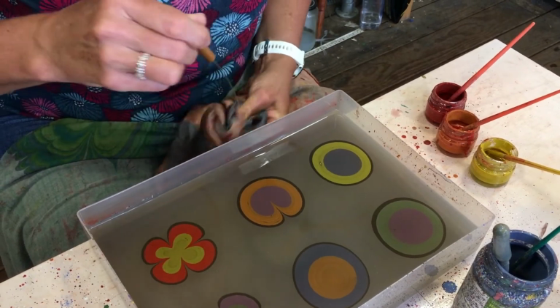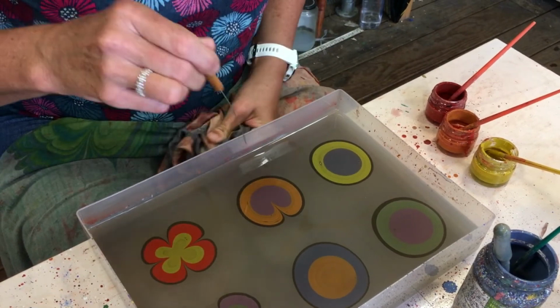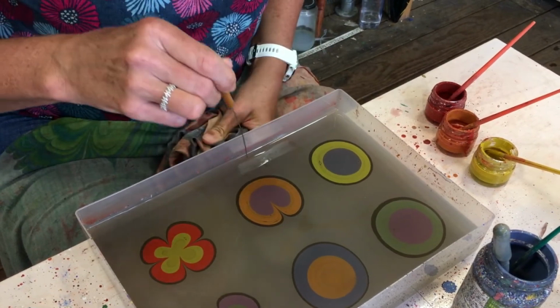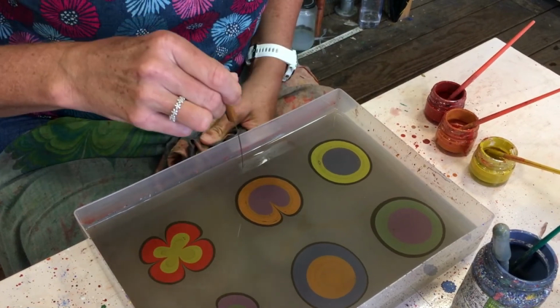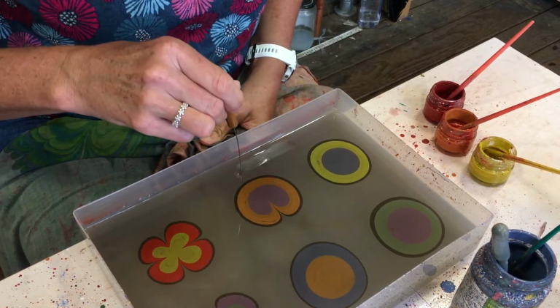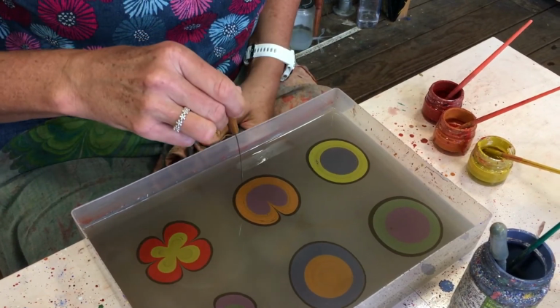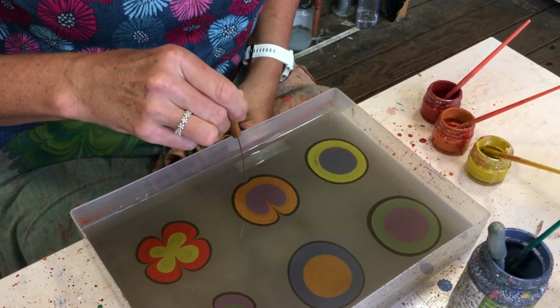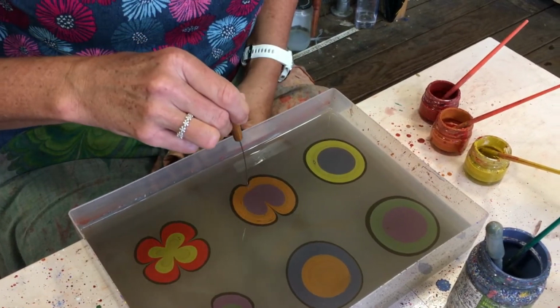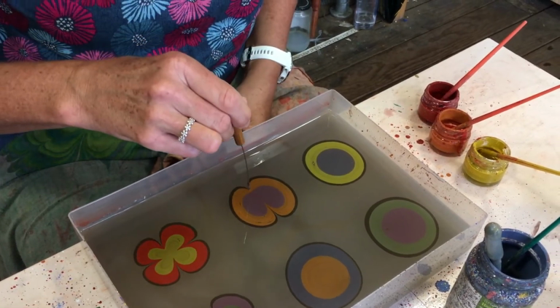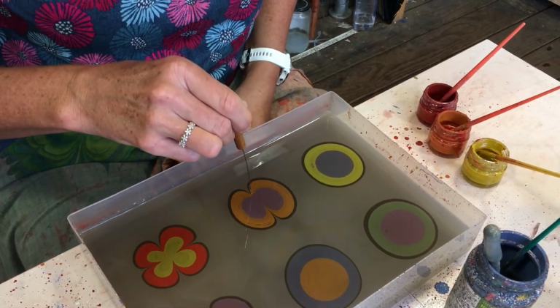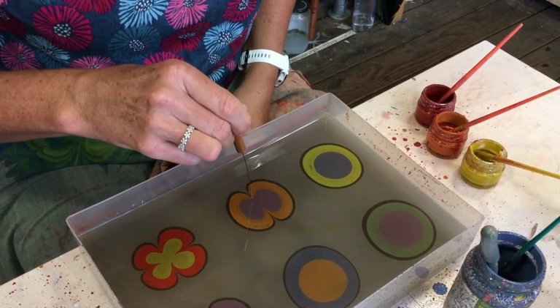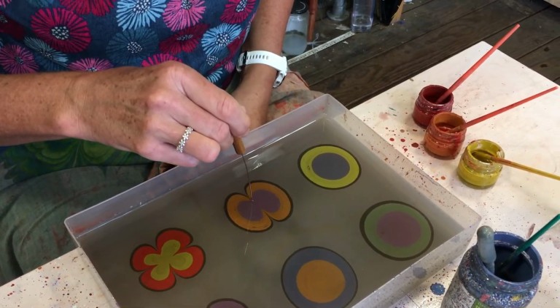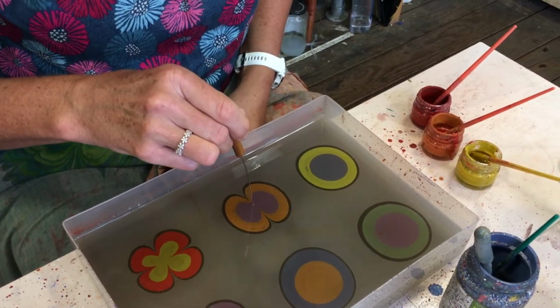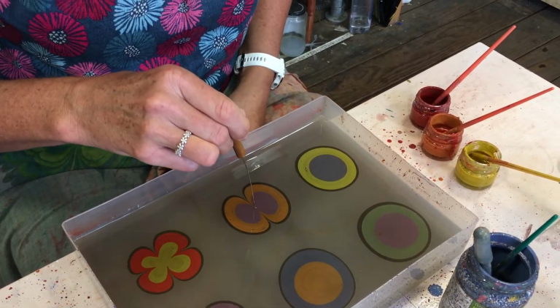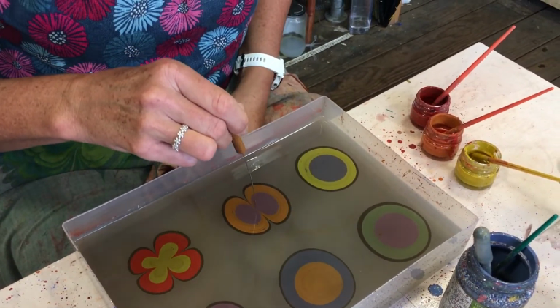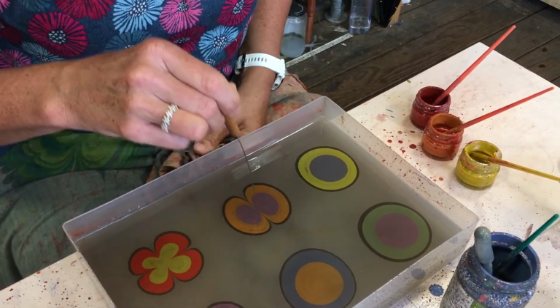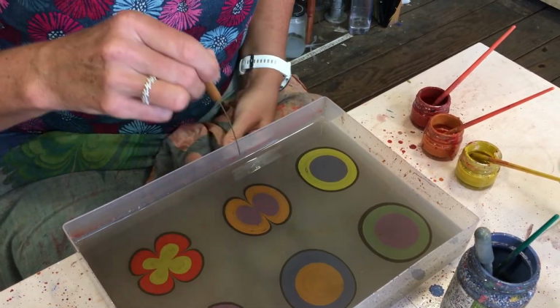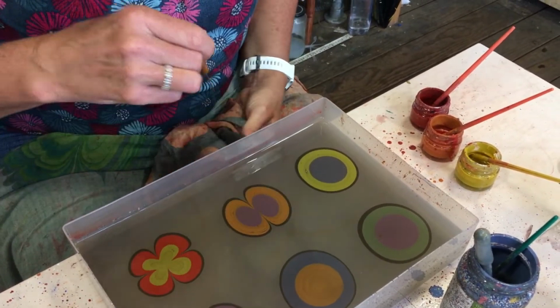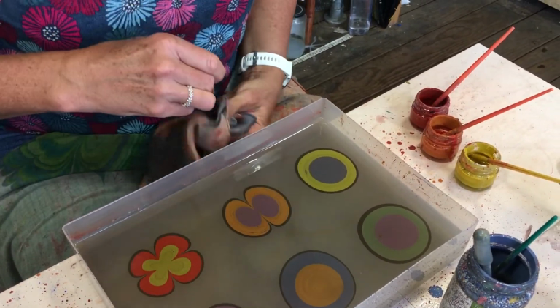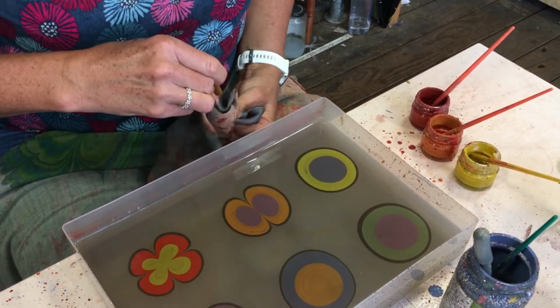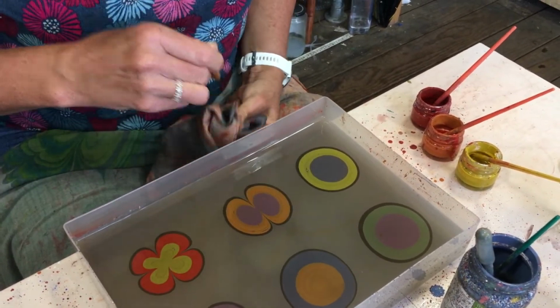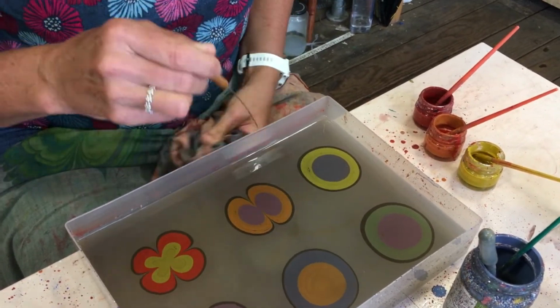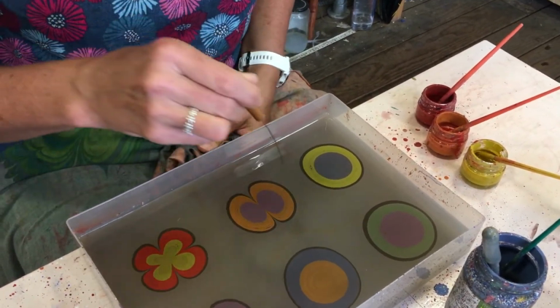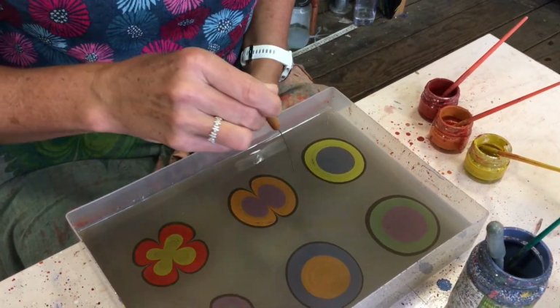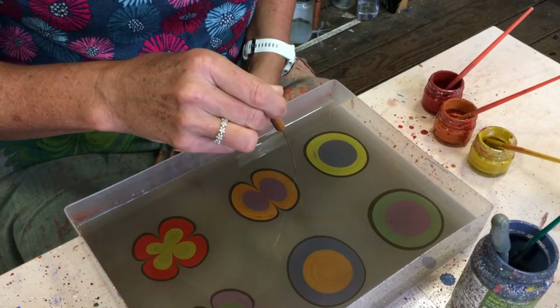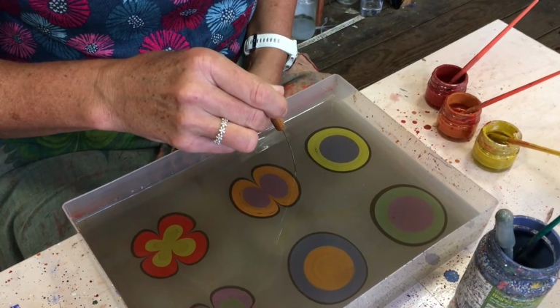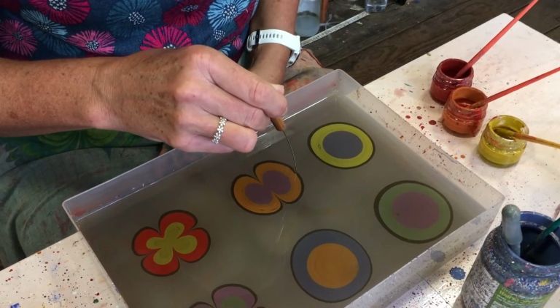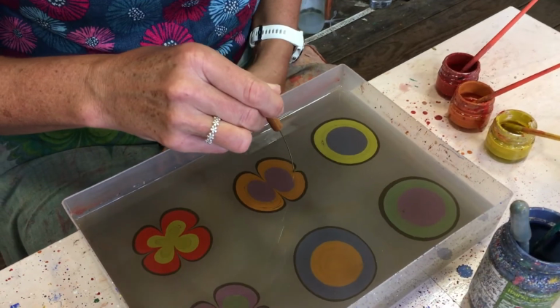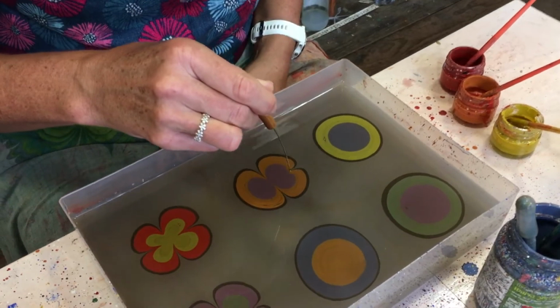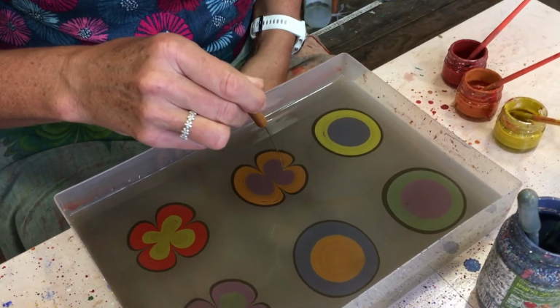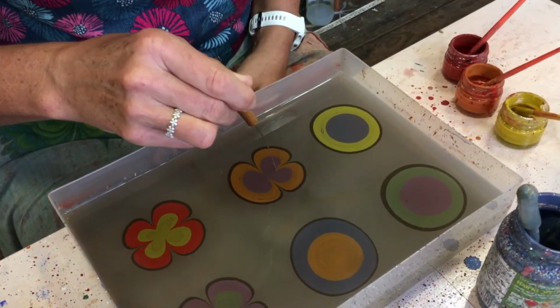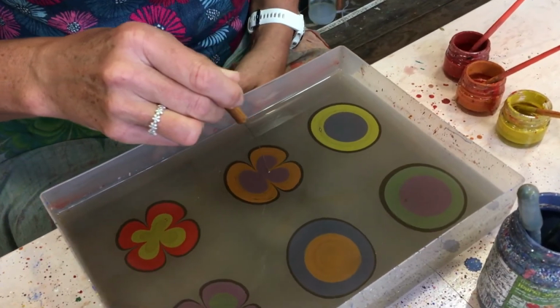If you want nice deep petals in your petals, then go deep.